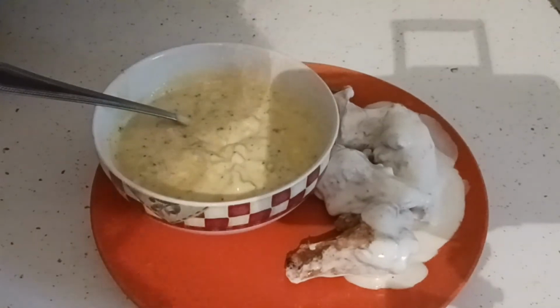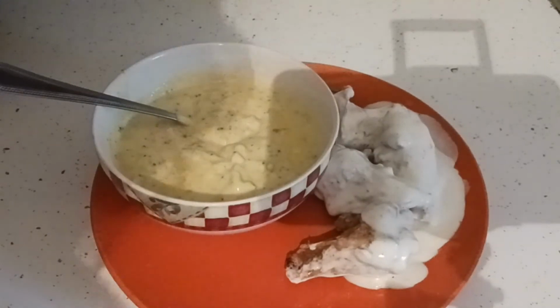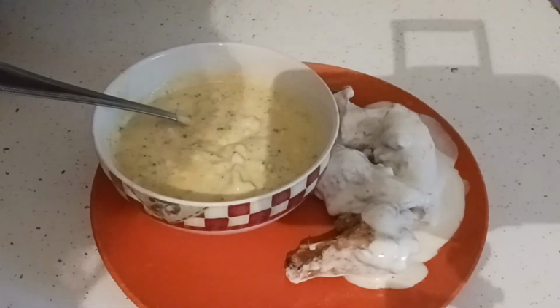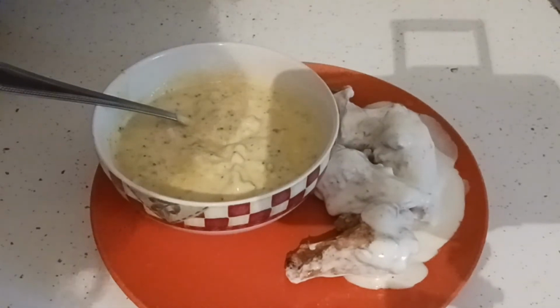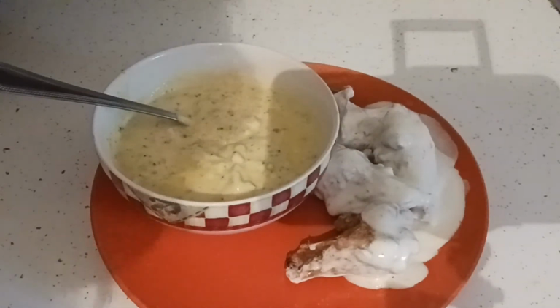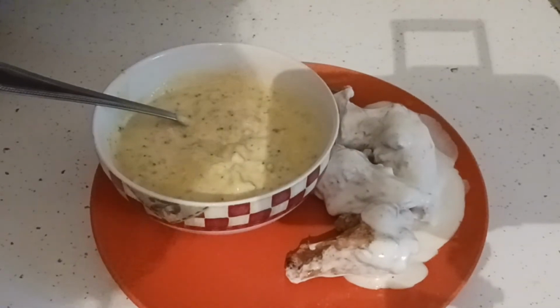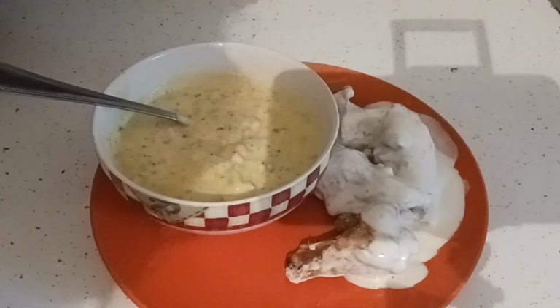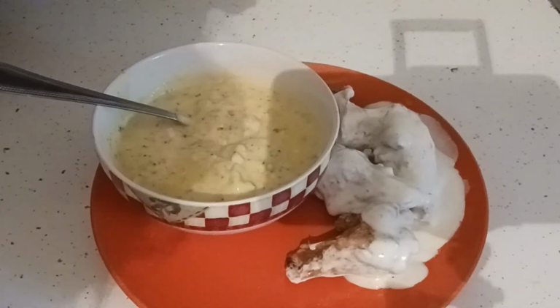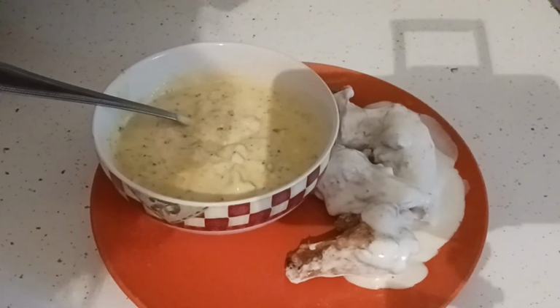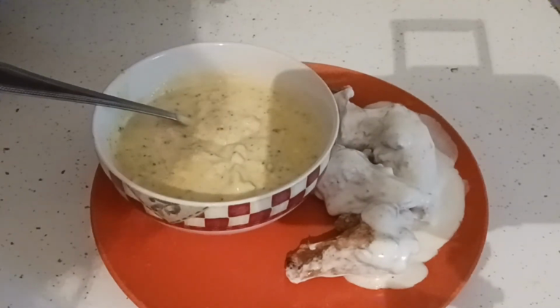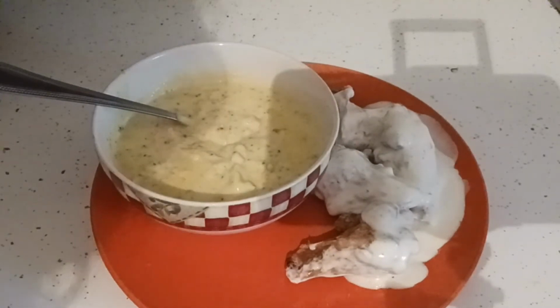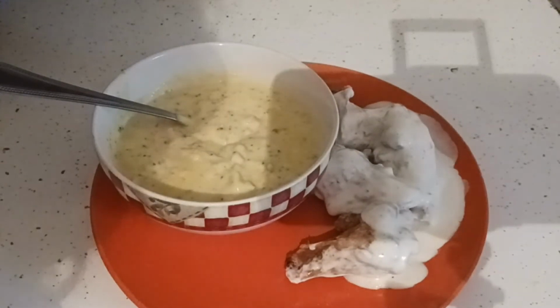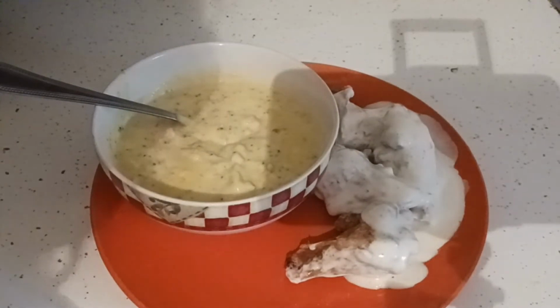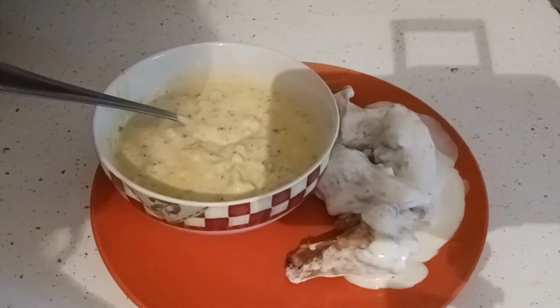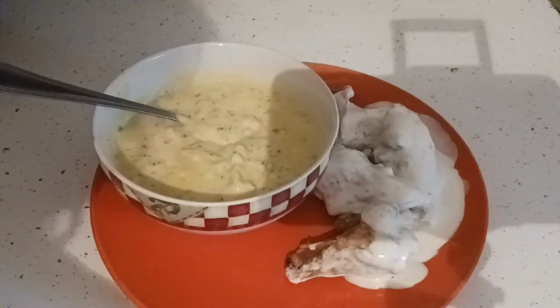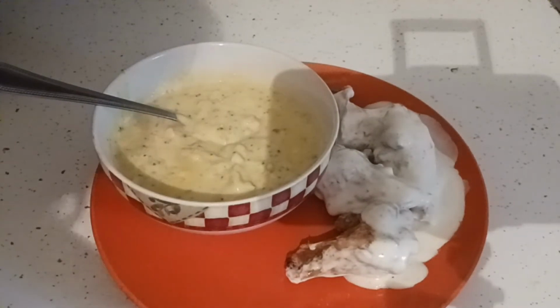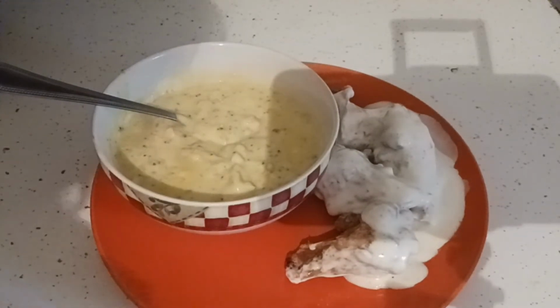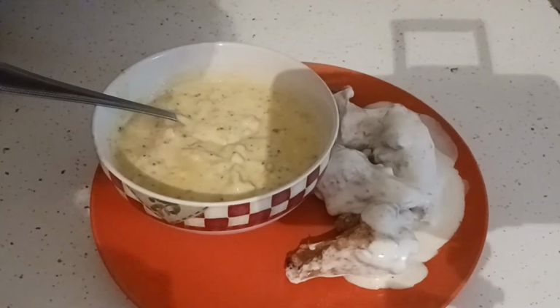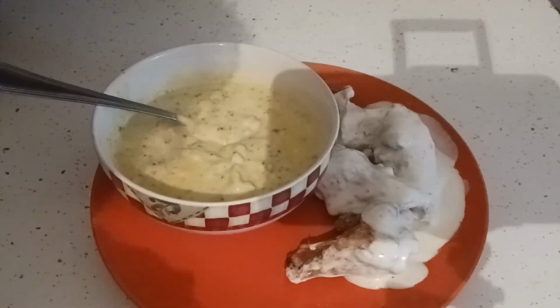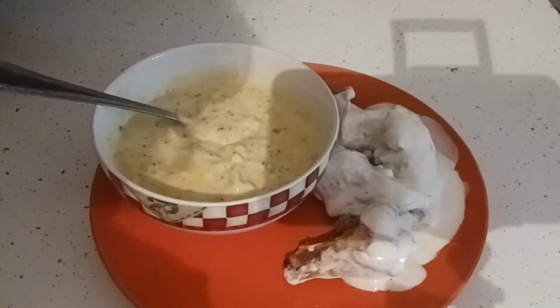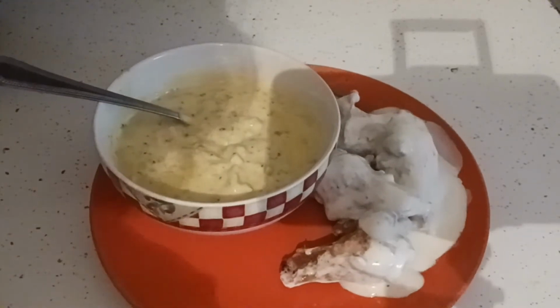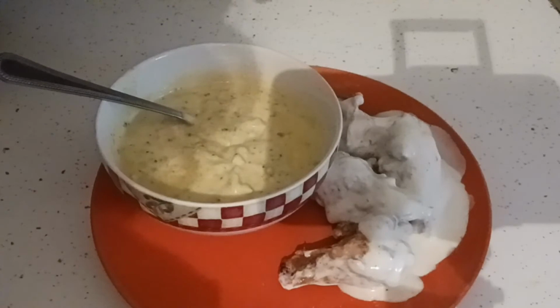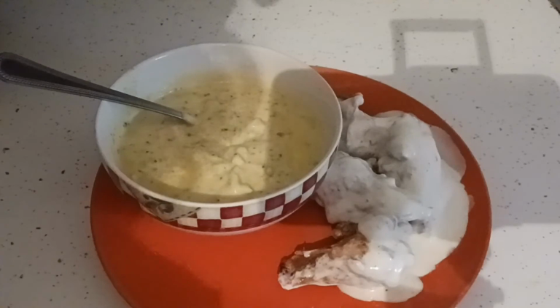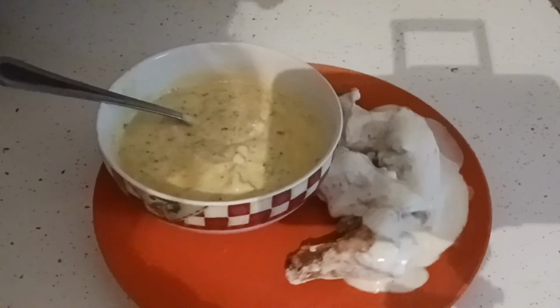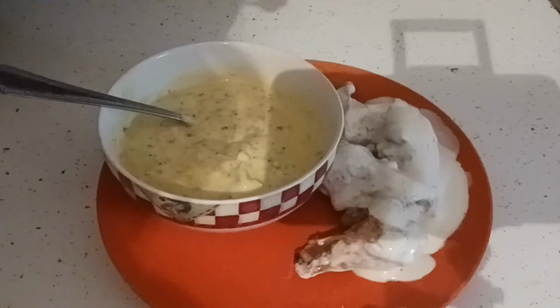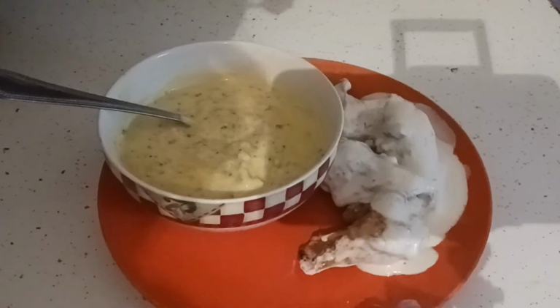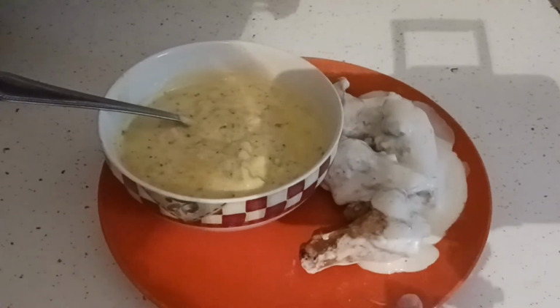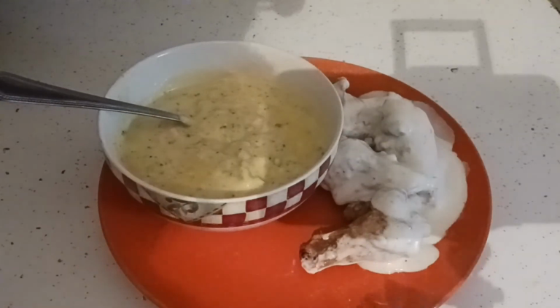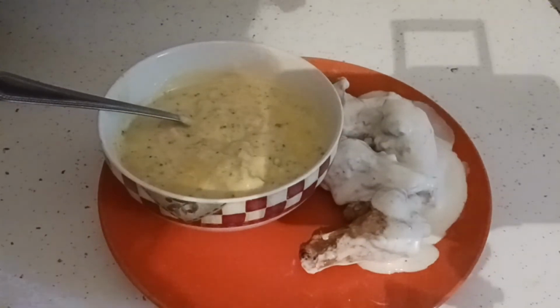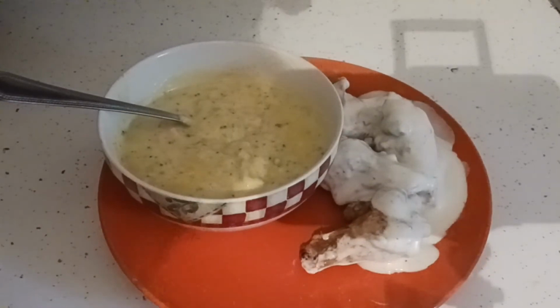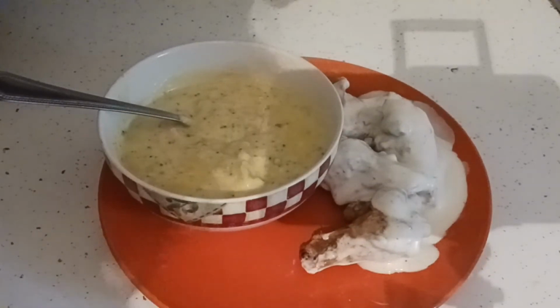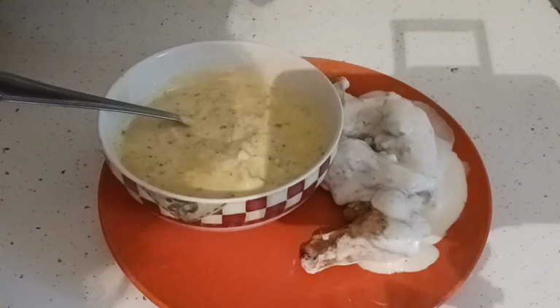My children don't really care for the soup, especially my youngest. I thought they would because they do like broccoli. I cannot wait to dive into this.